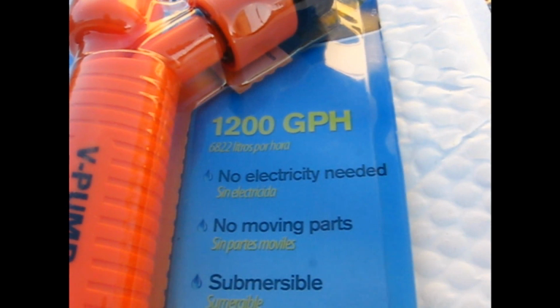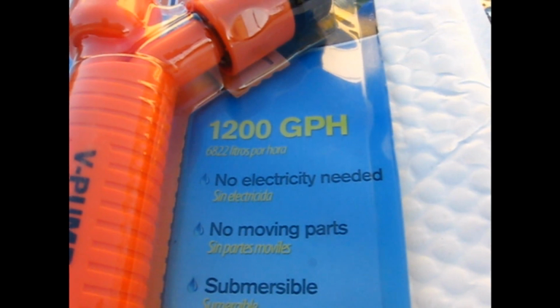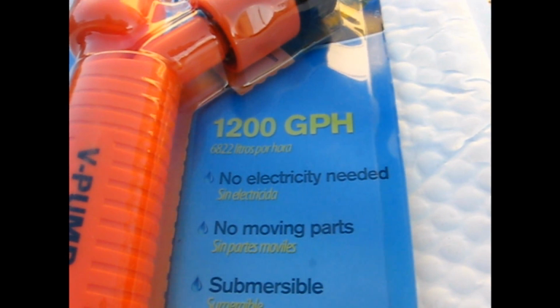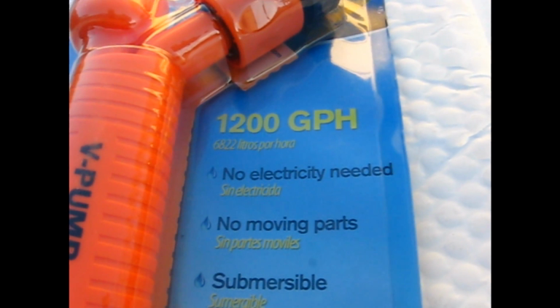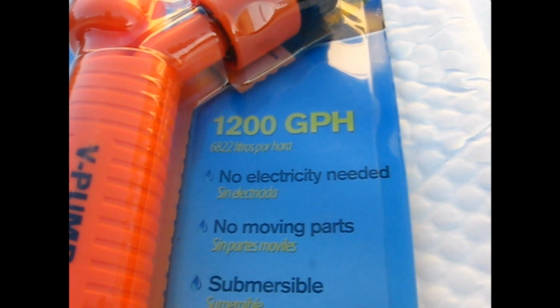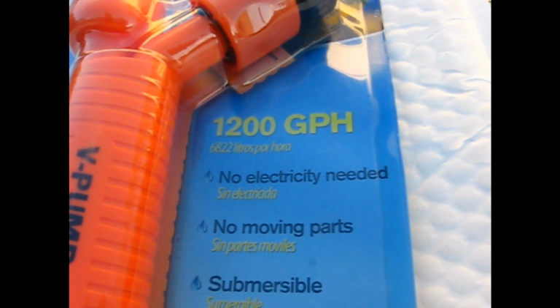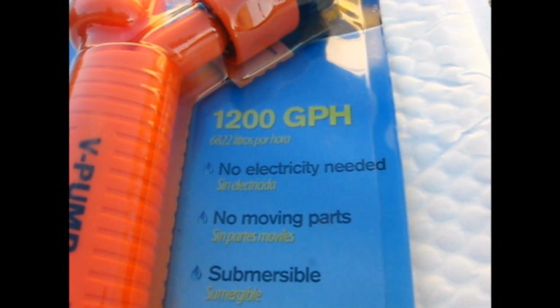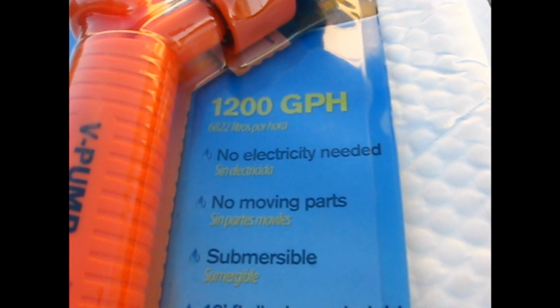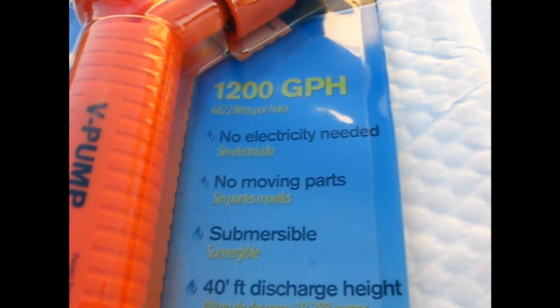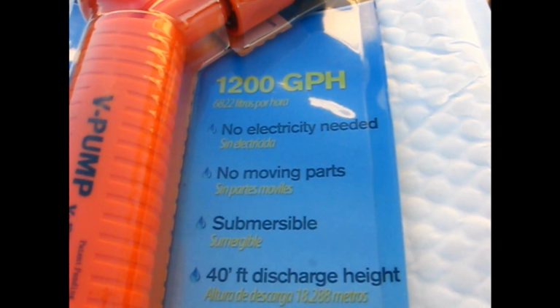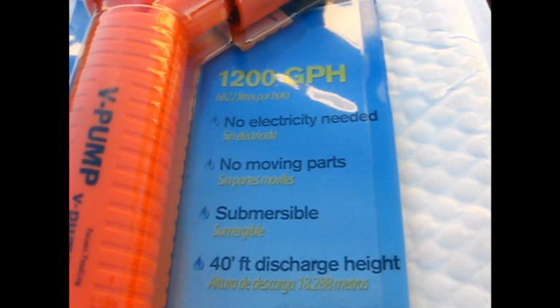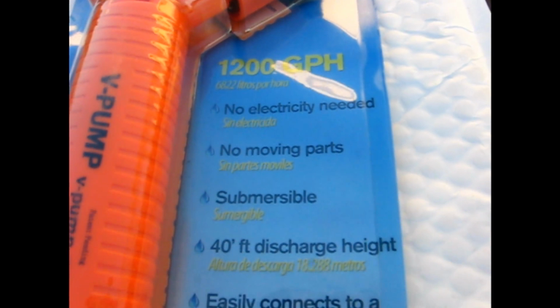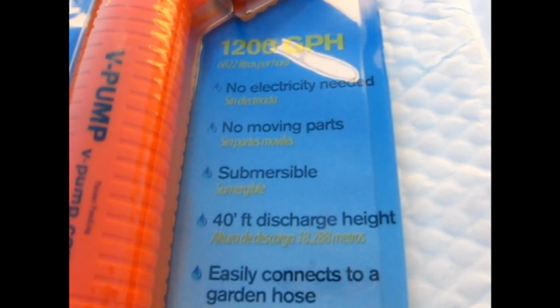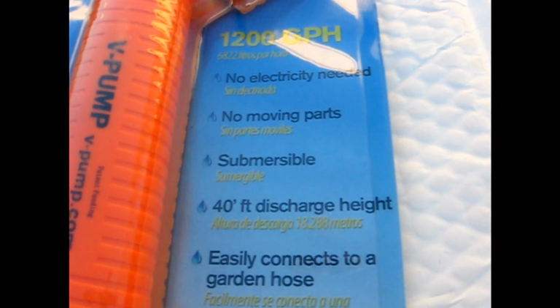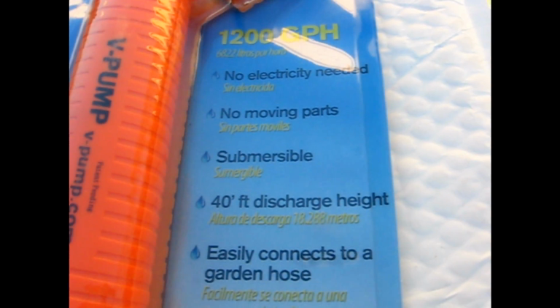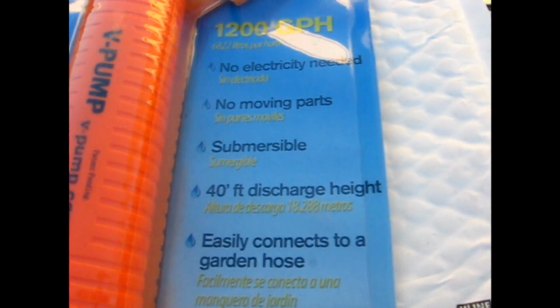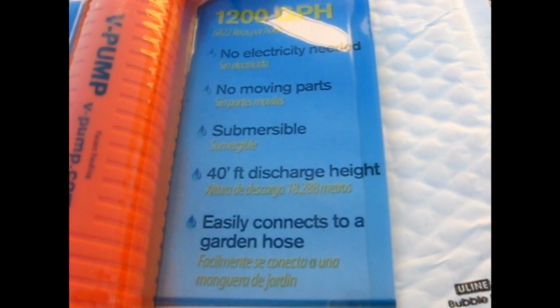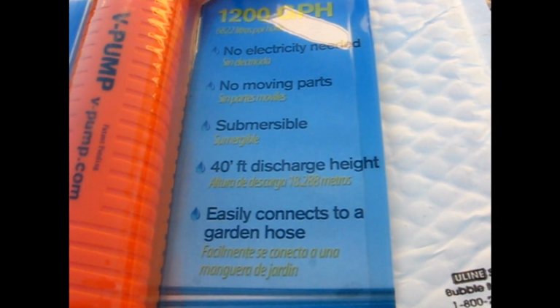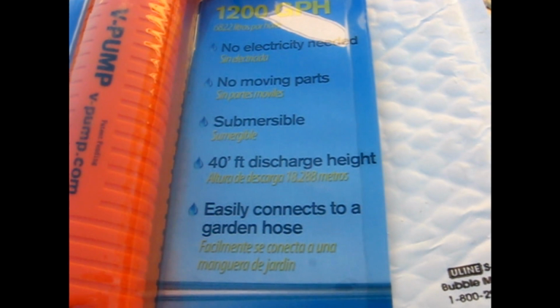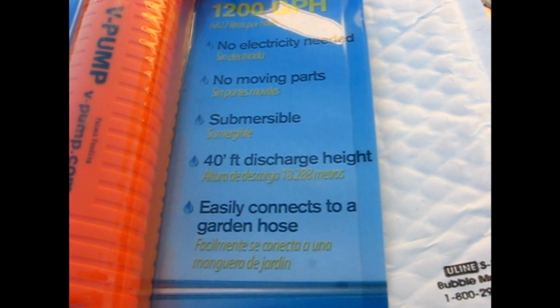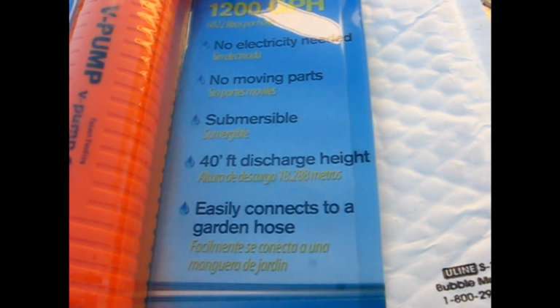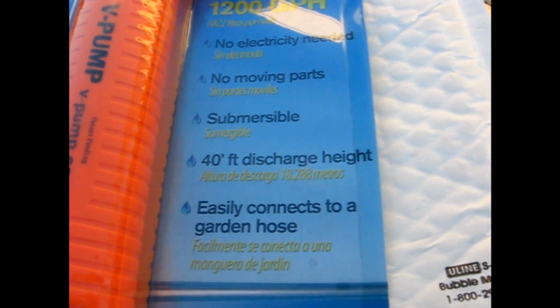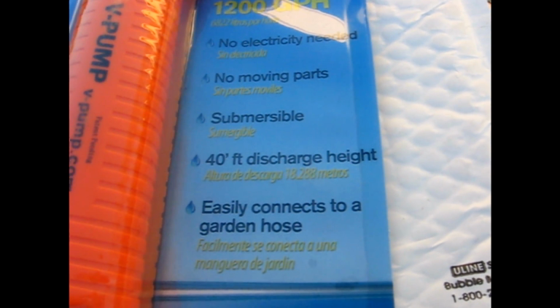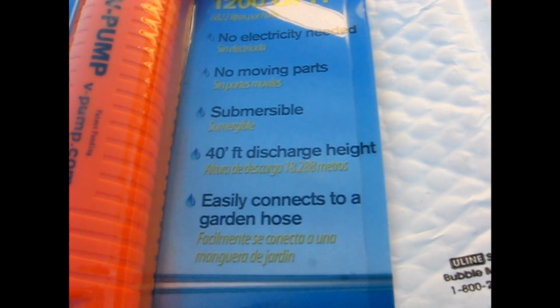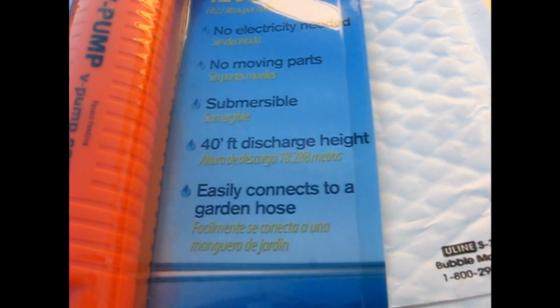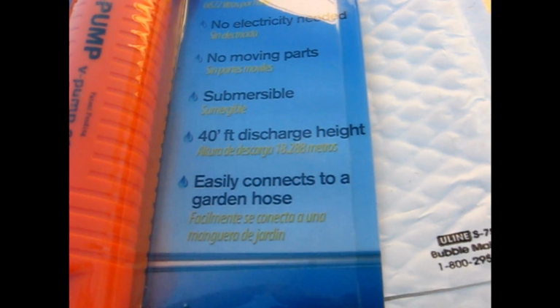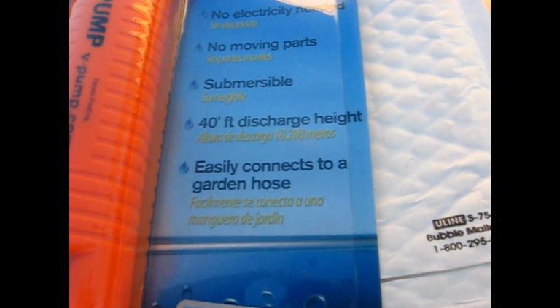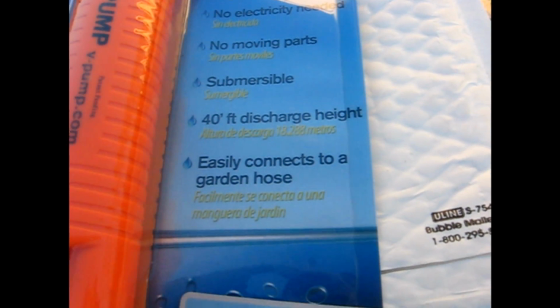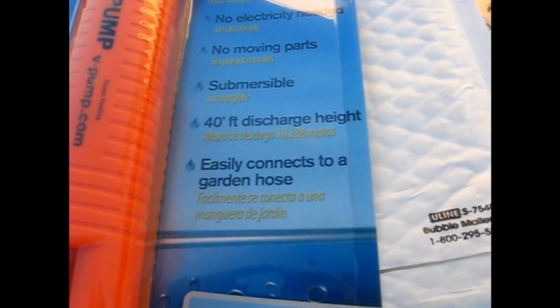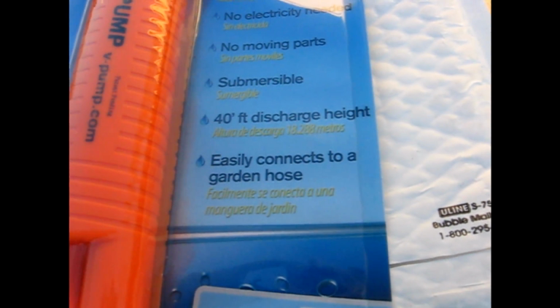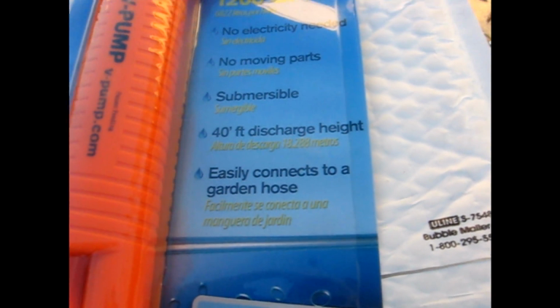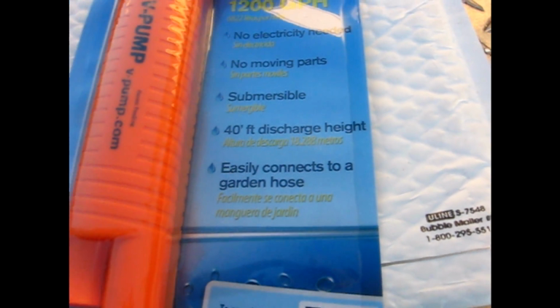As it states: no electricity needed, no living parts, submersible, 40-foot discharge, and needs to connect to a garden hose.